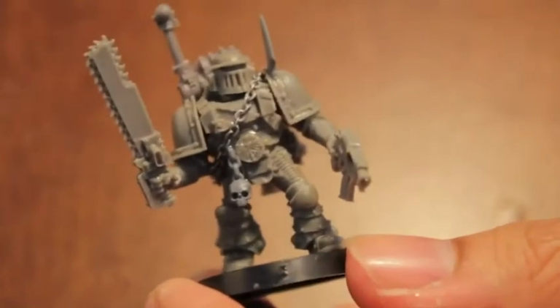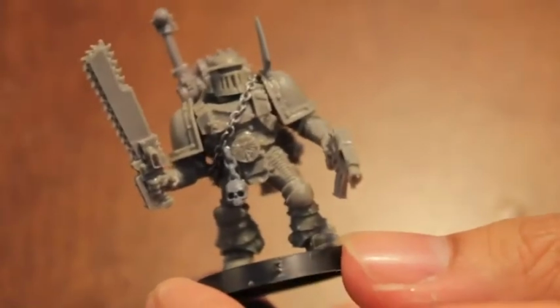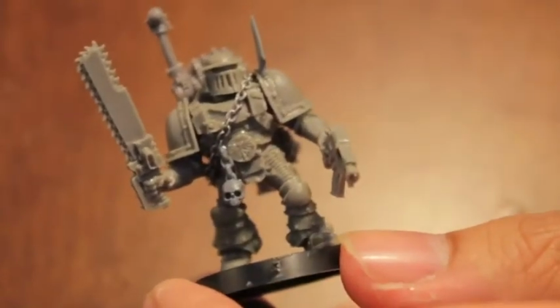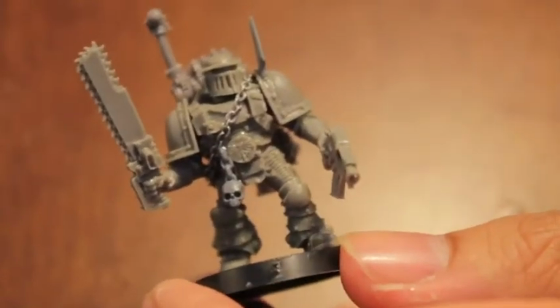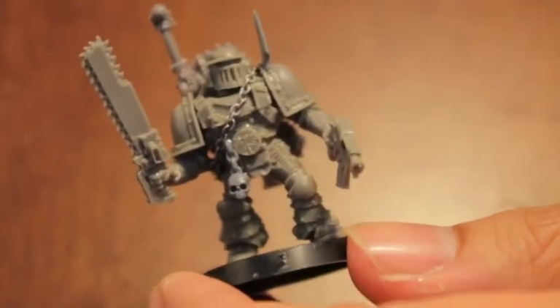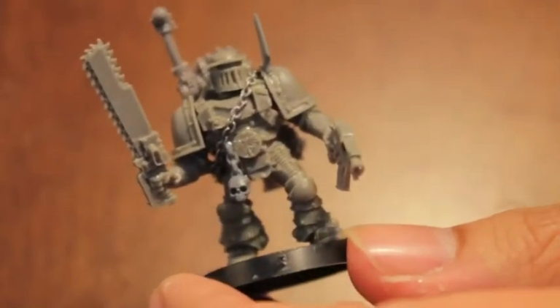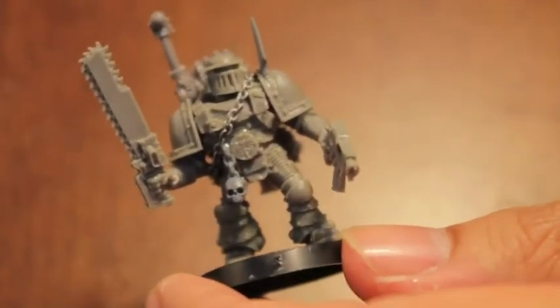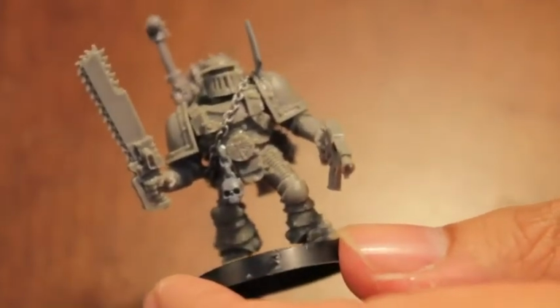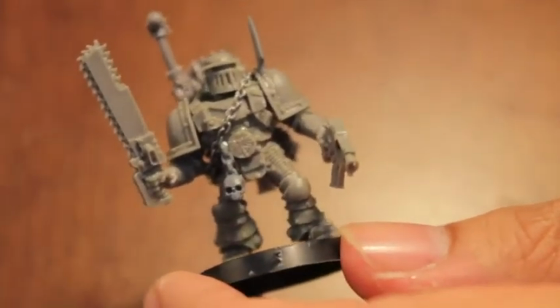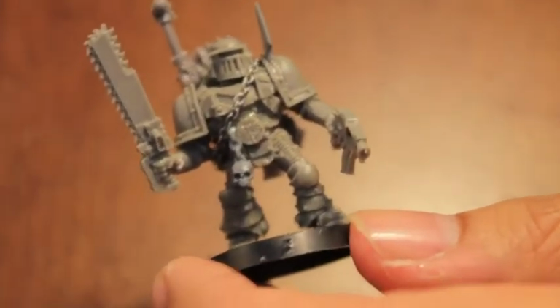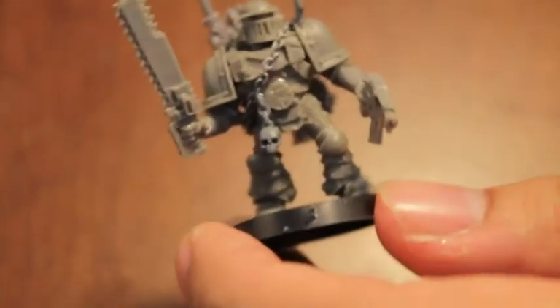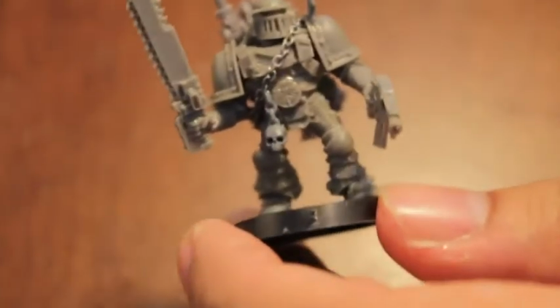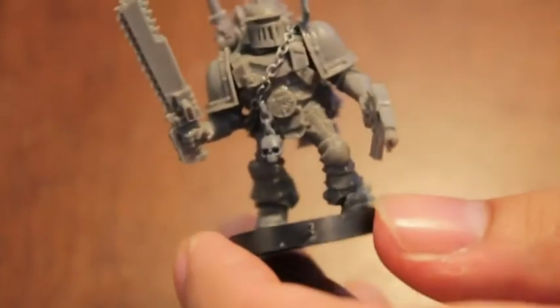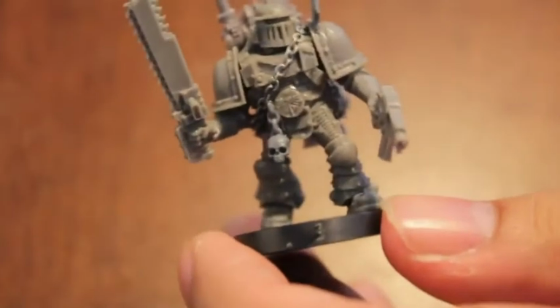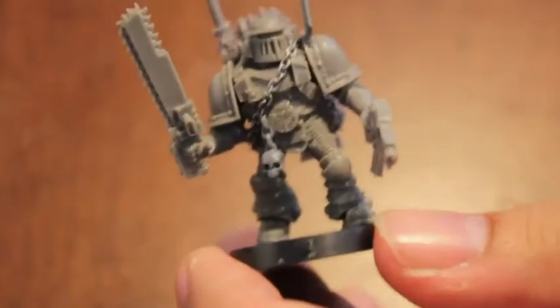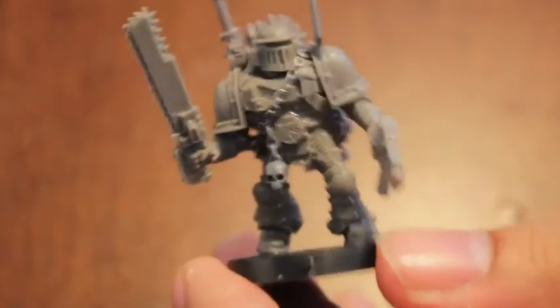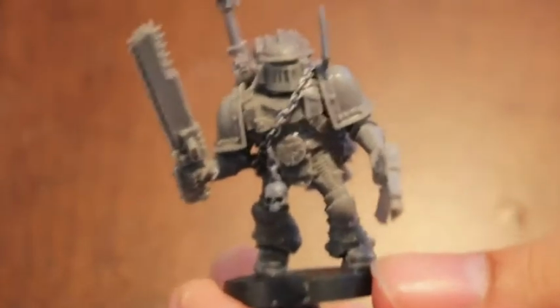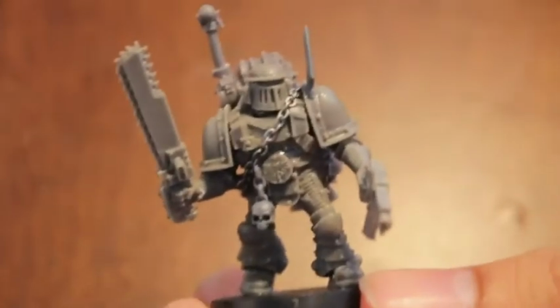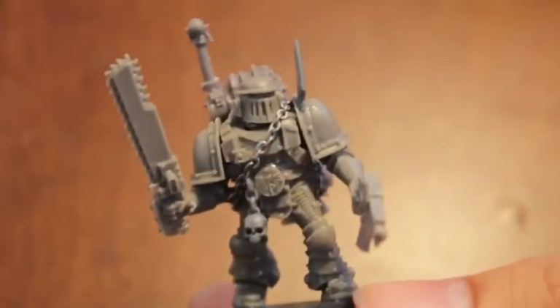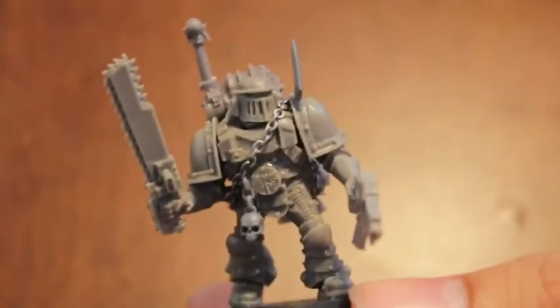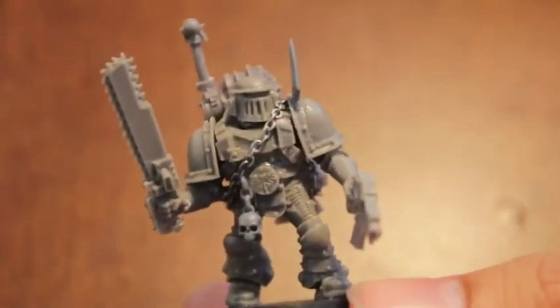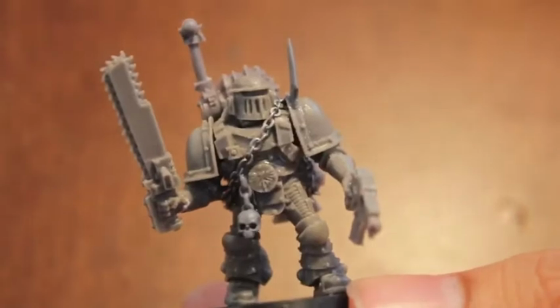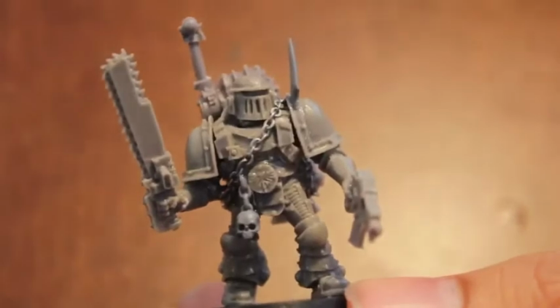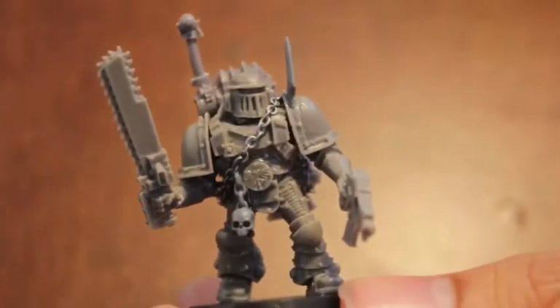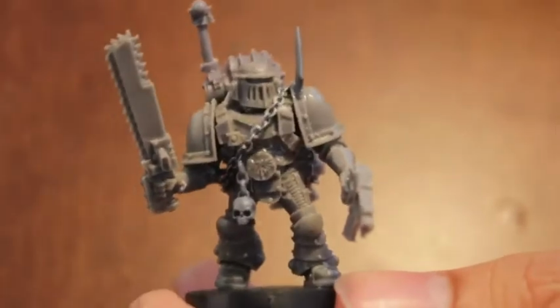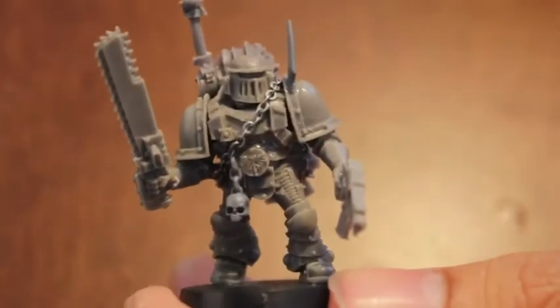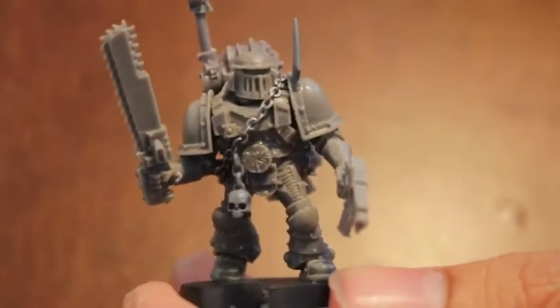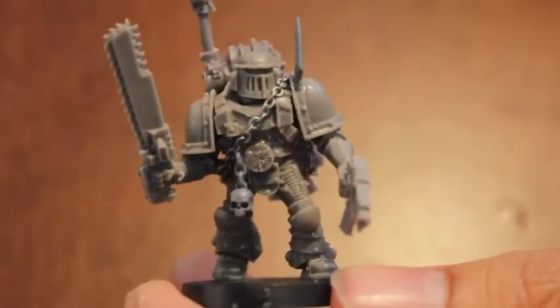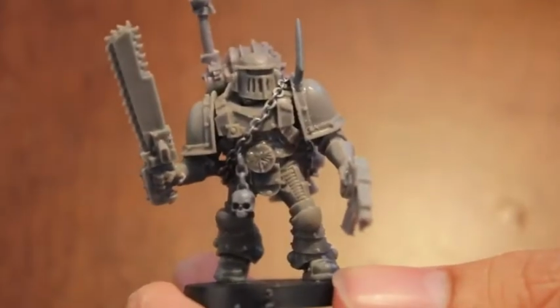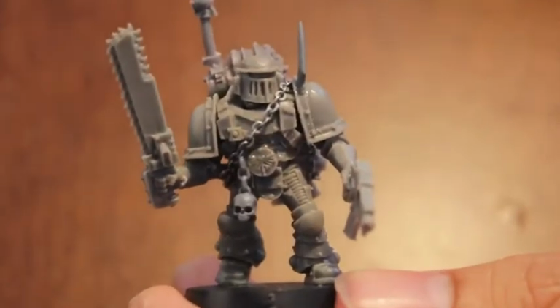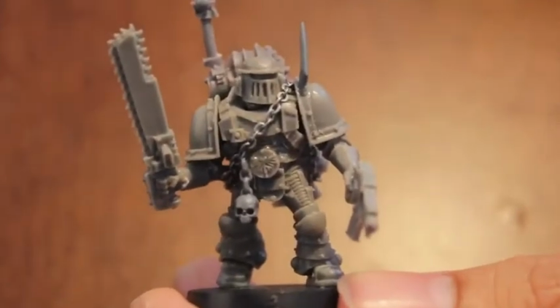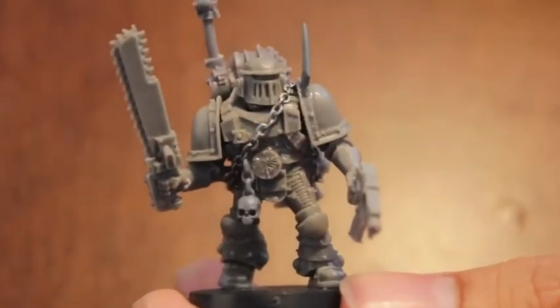What up, players? It's Warboss Tae up in this move. Welcome to another episode of the Warboss Chop Shop.